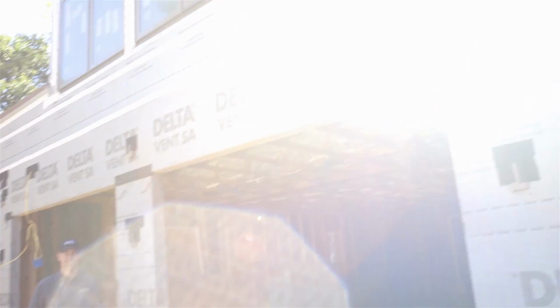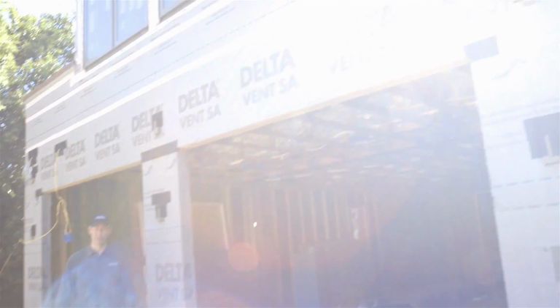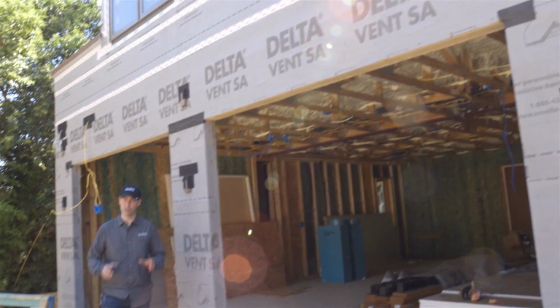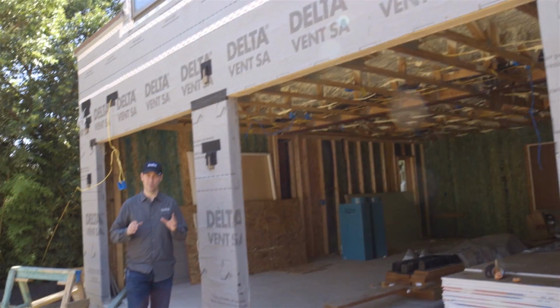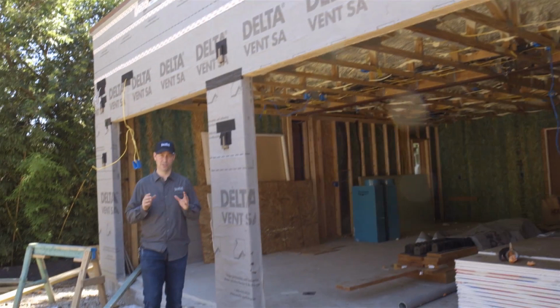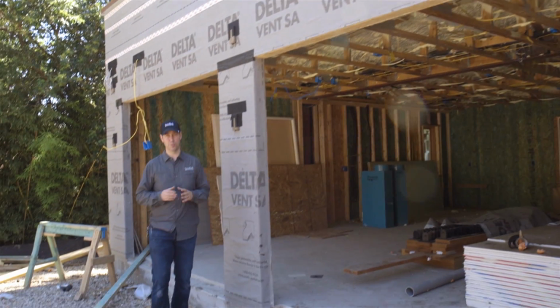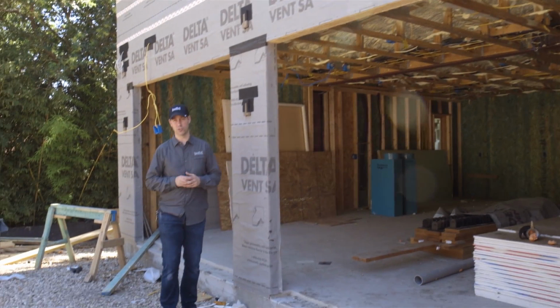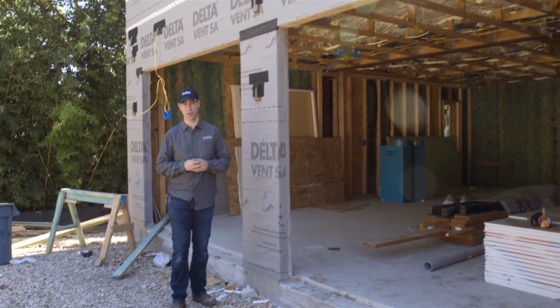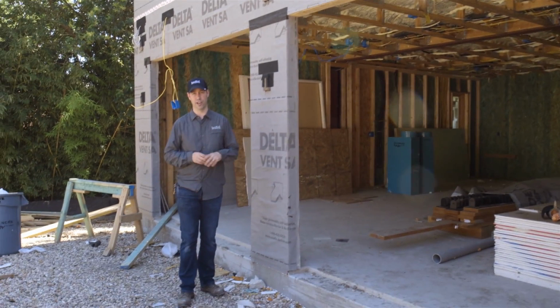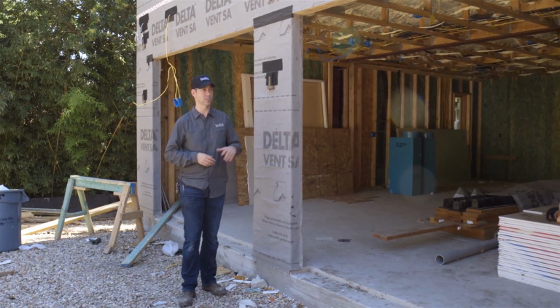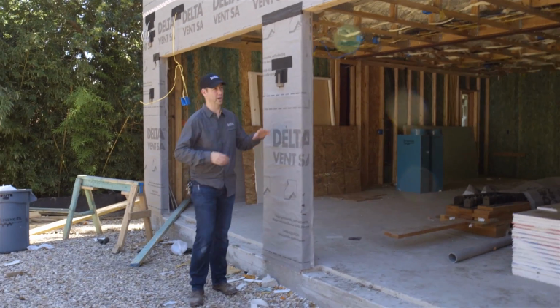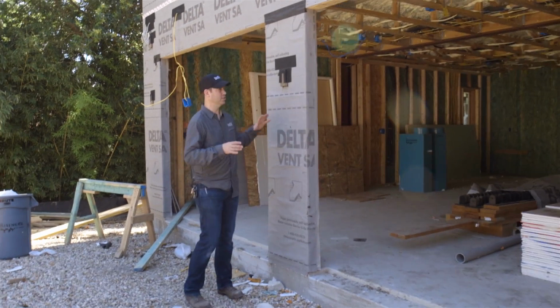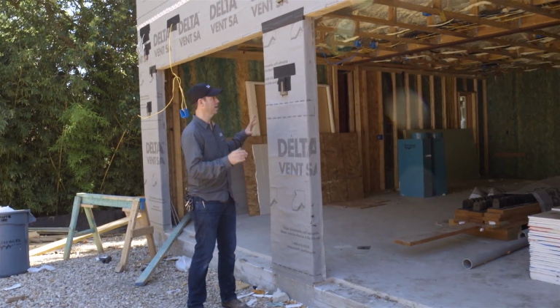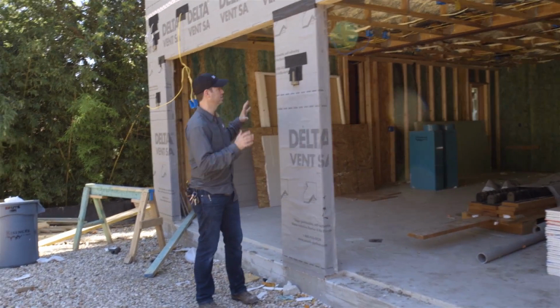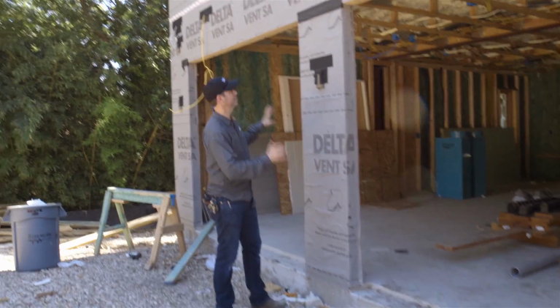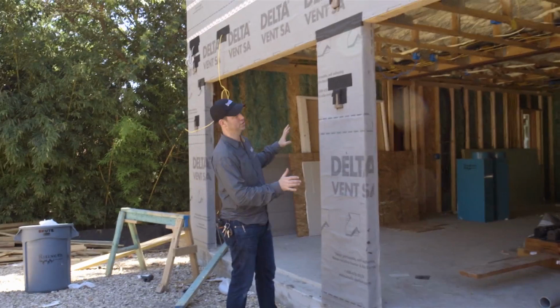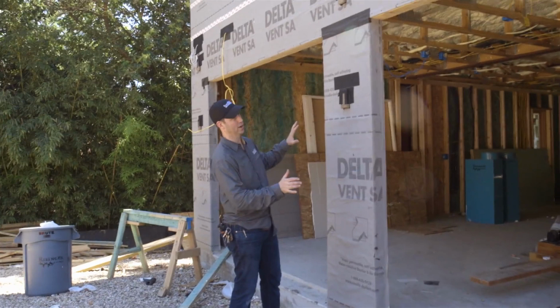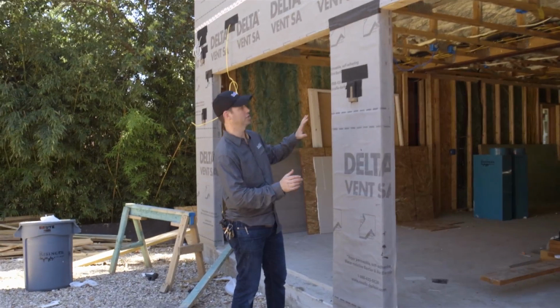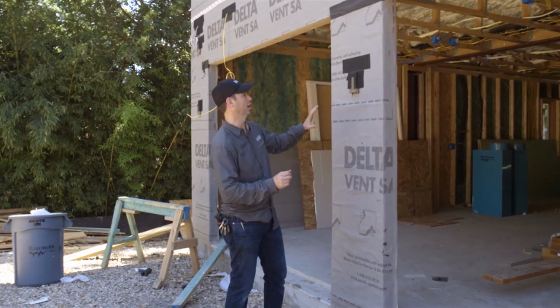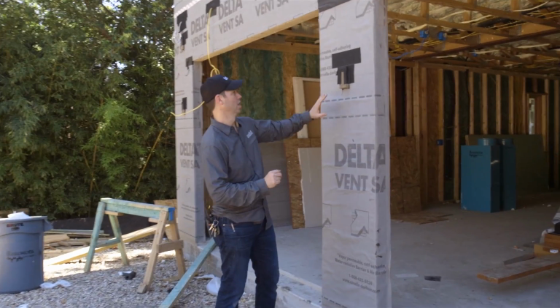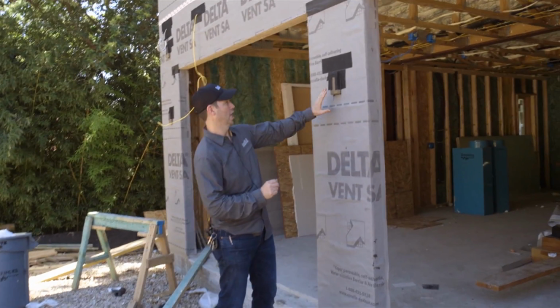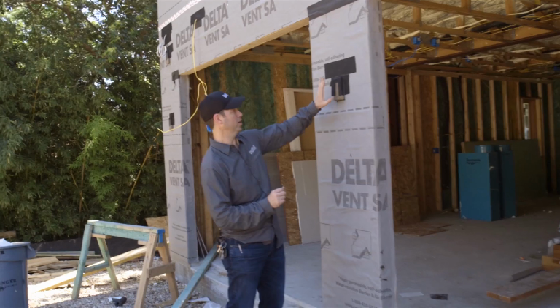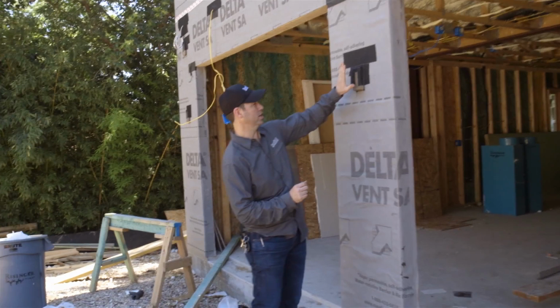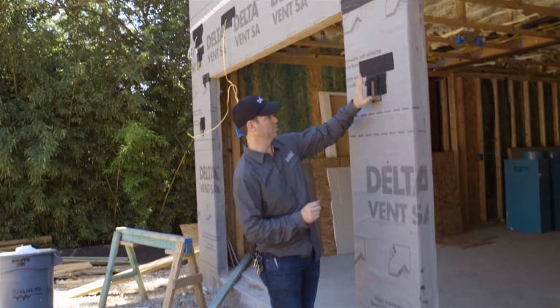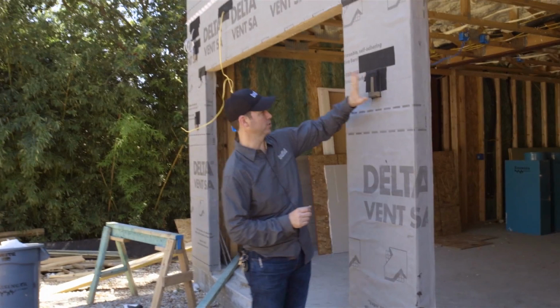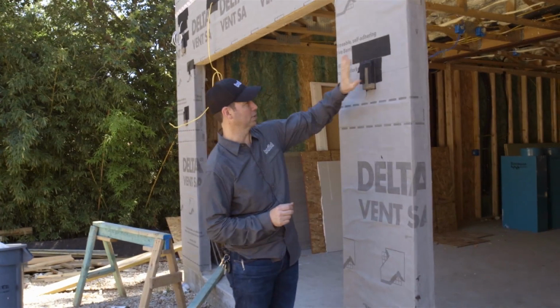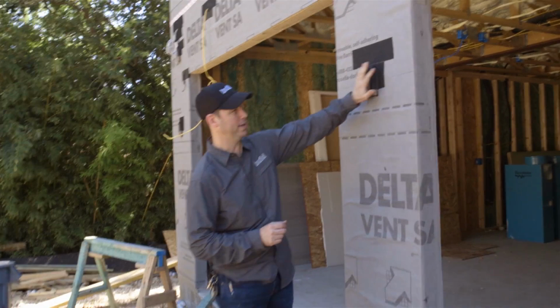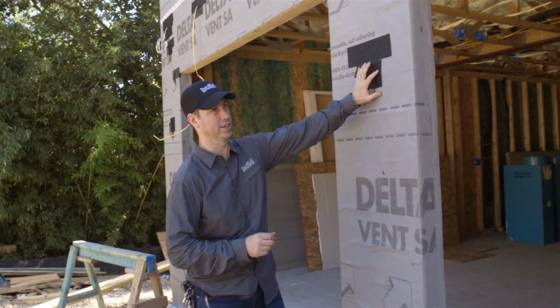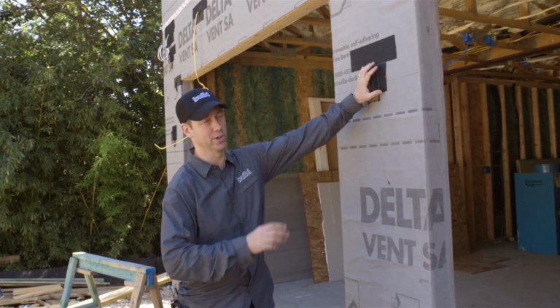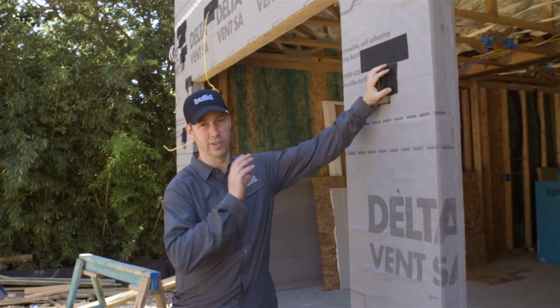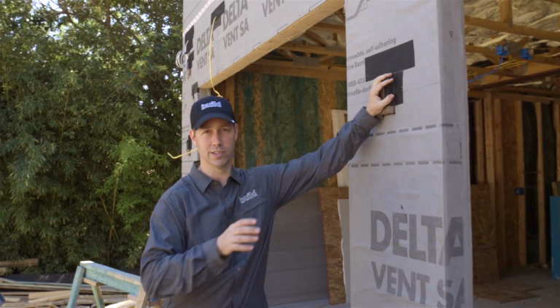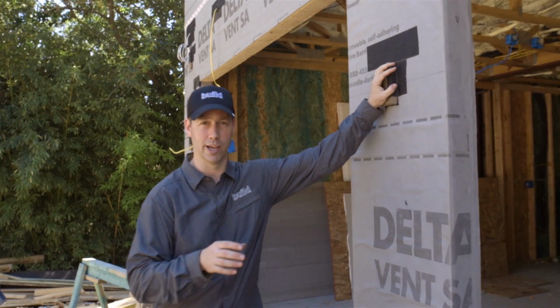I'm coming to you from my SIPS construction house. We're outside of the detached garage here, and I wanted to talk to you about these black things that are on the outside.